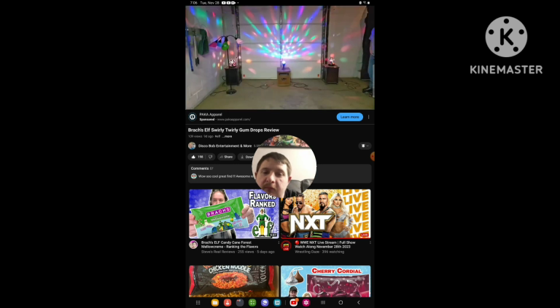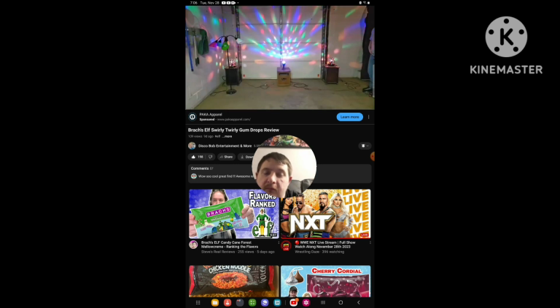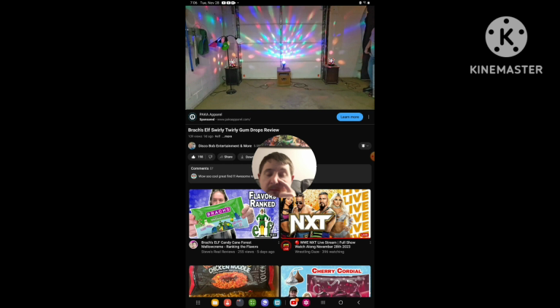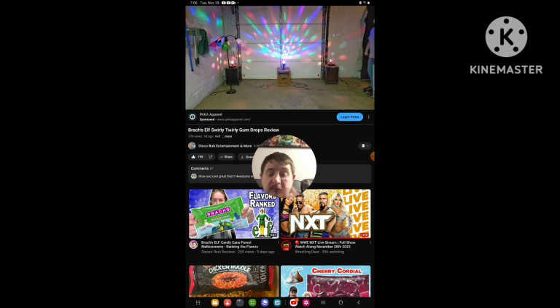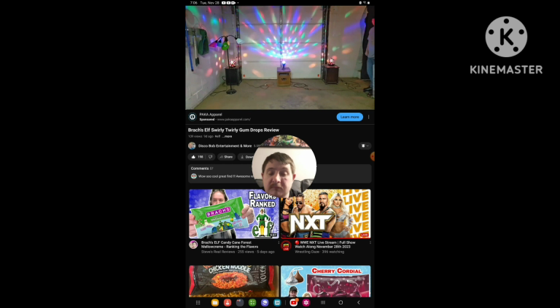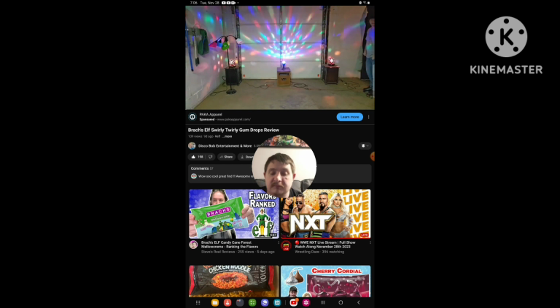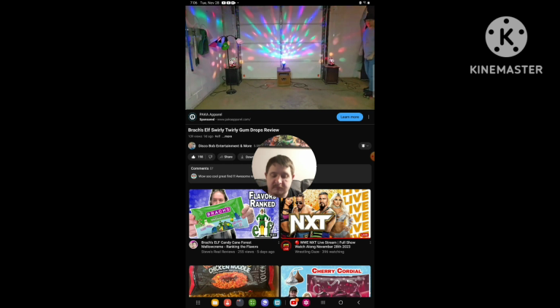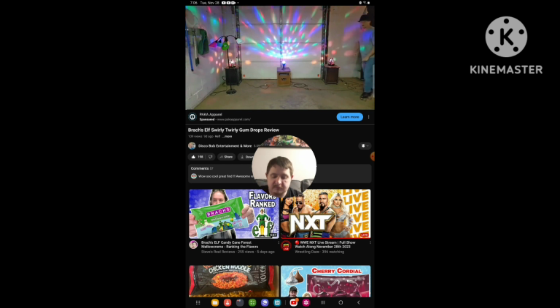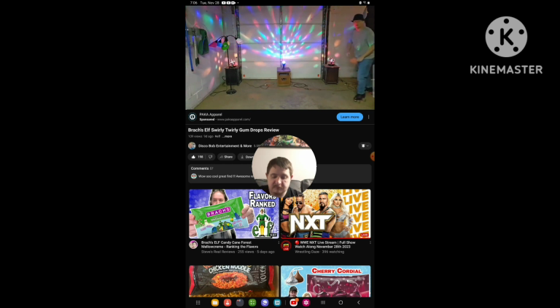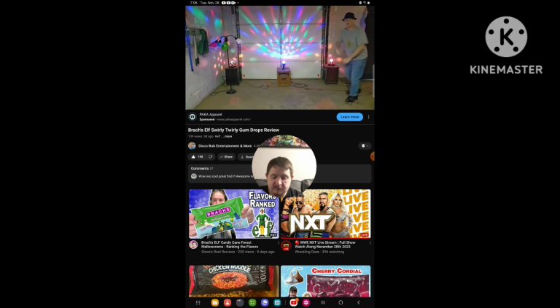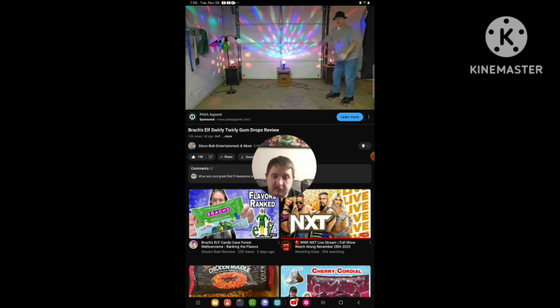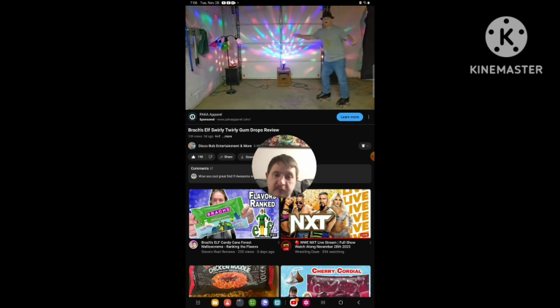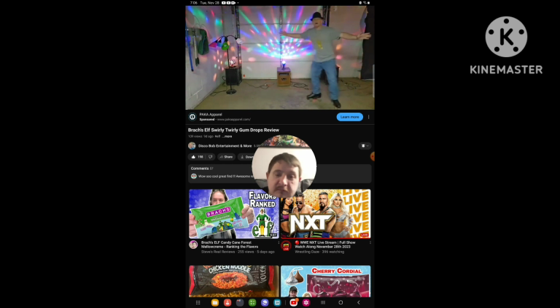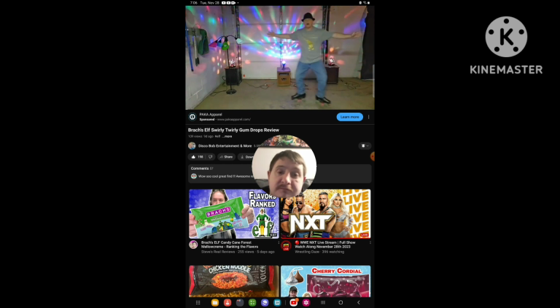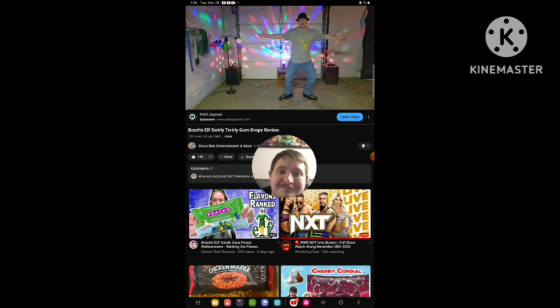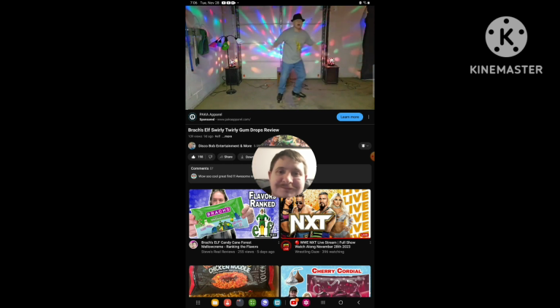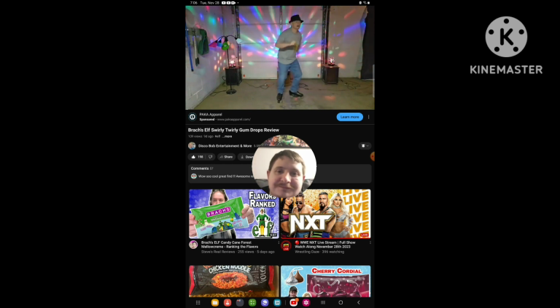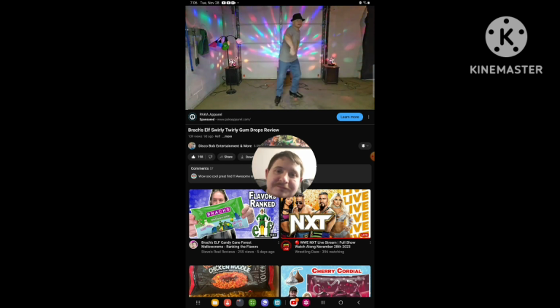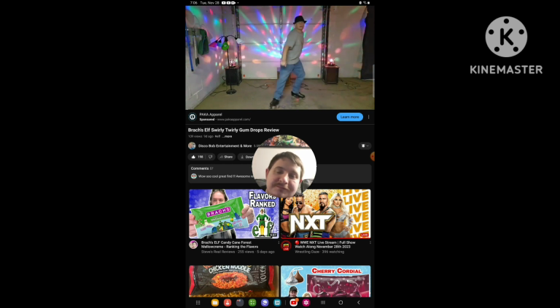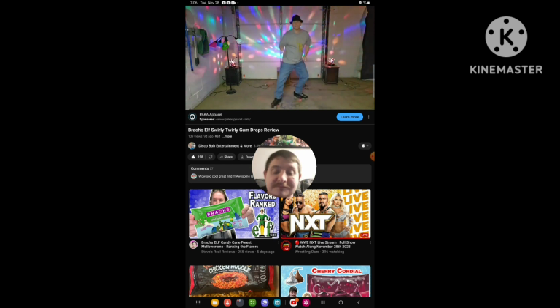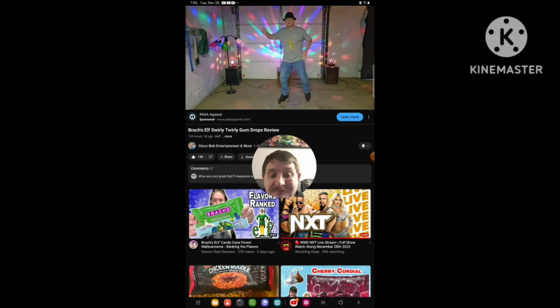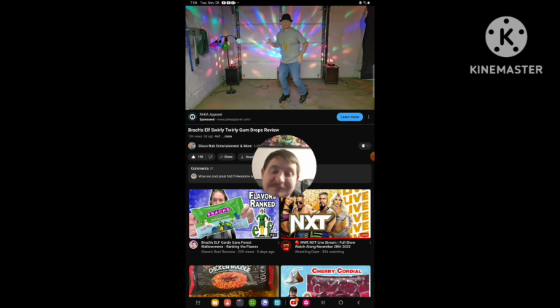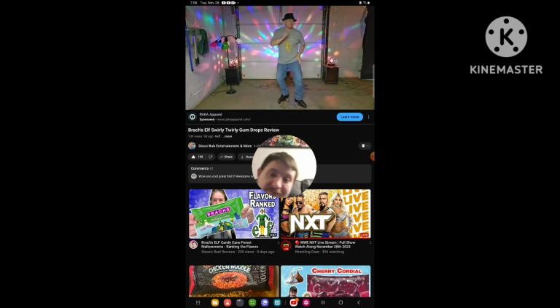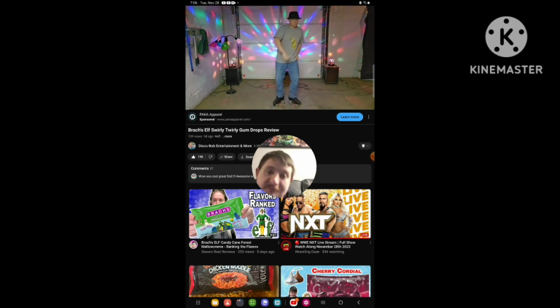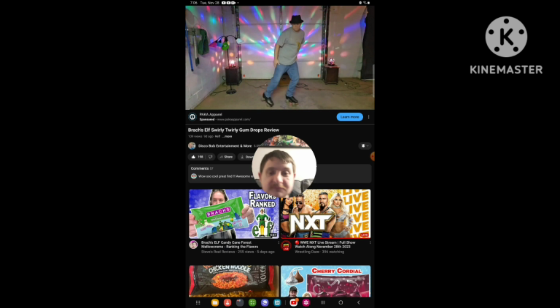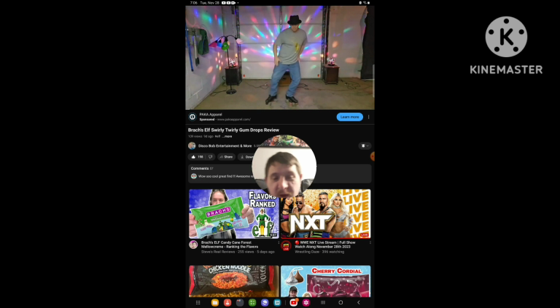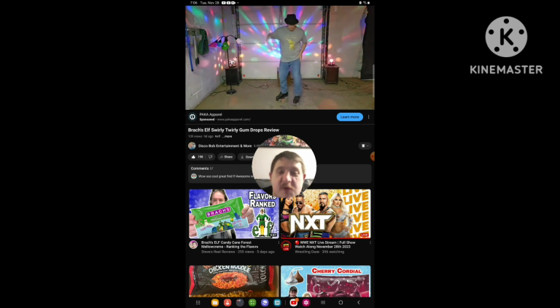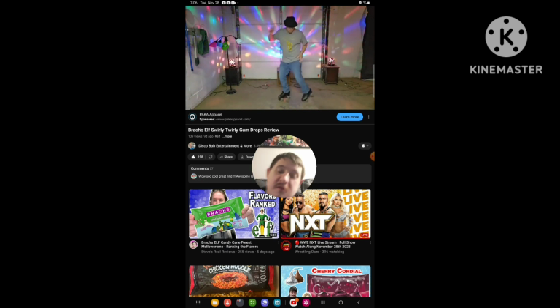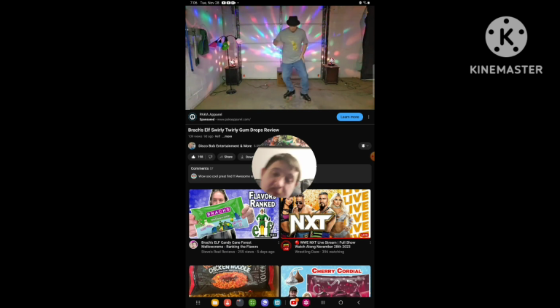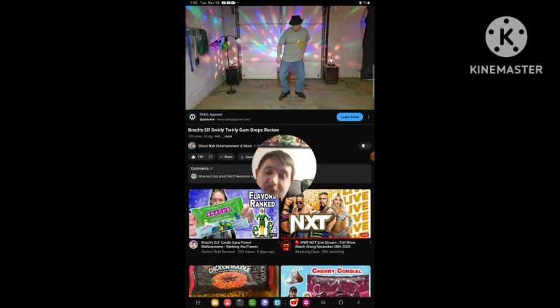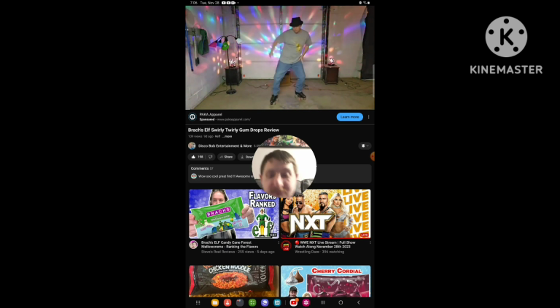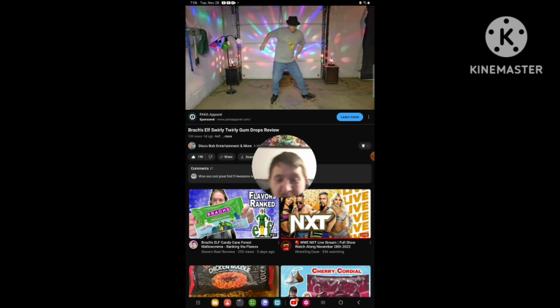Ladies and gentlemen, the one, the only — Disco Ball!